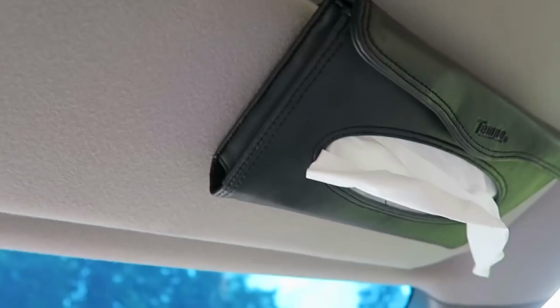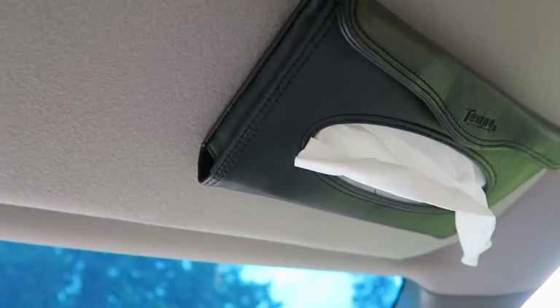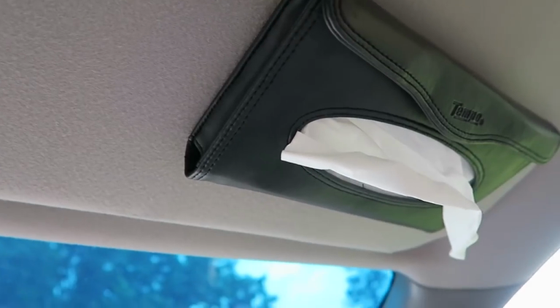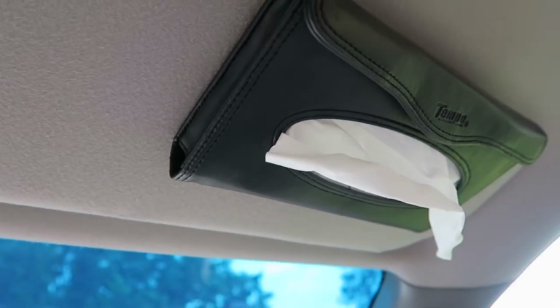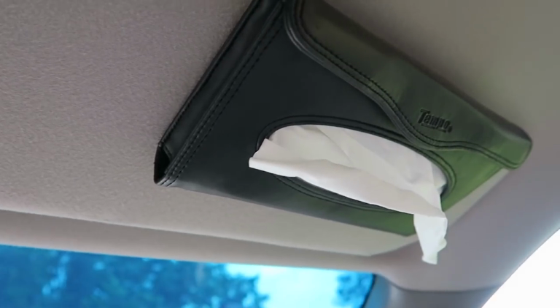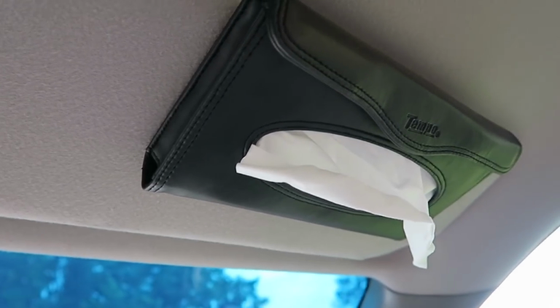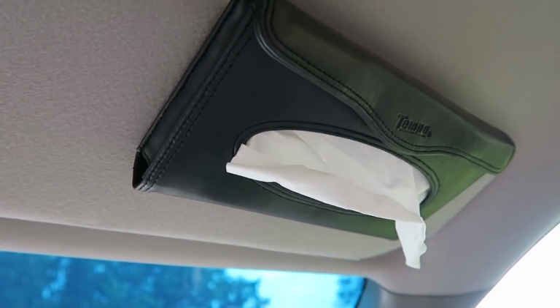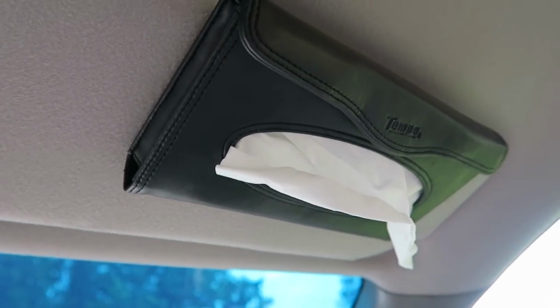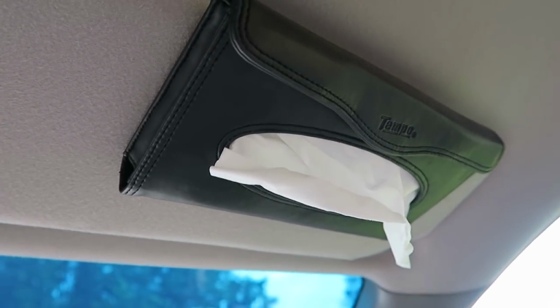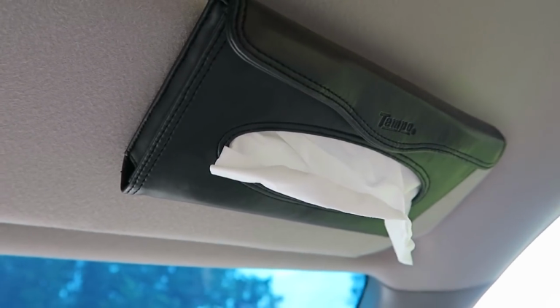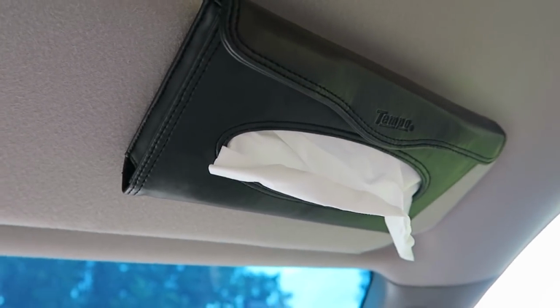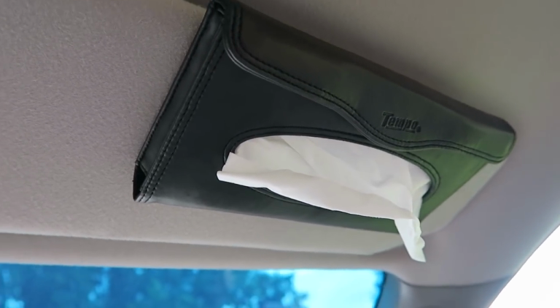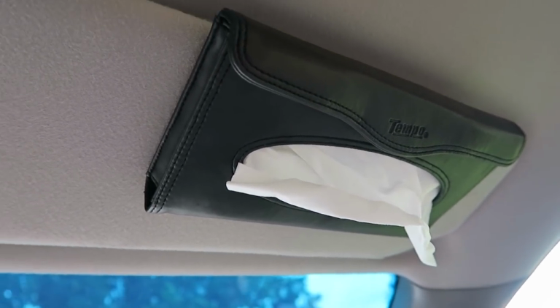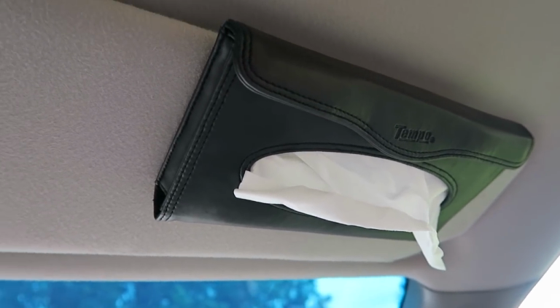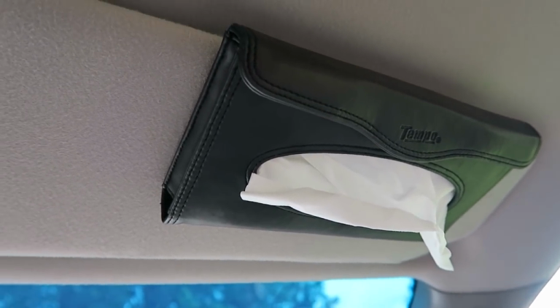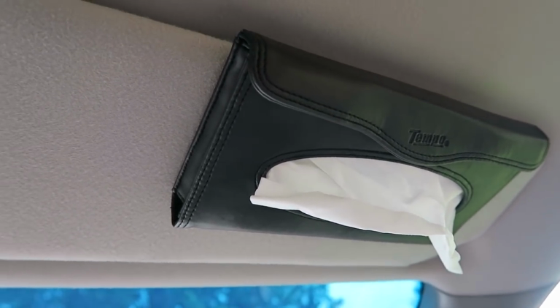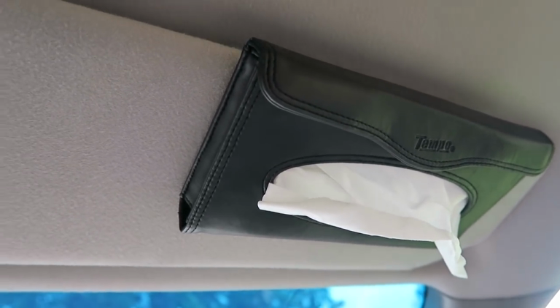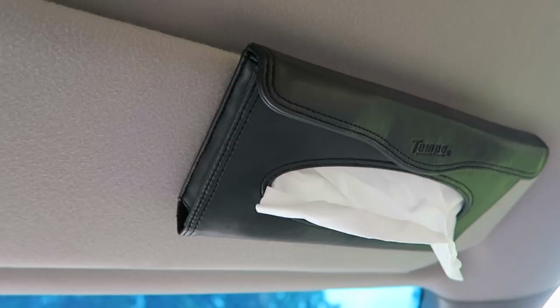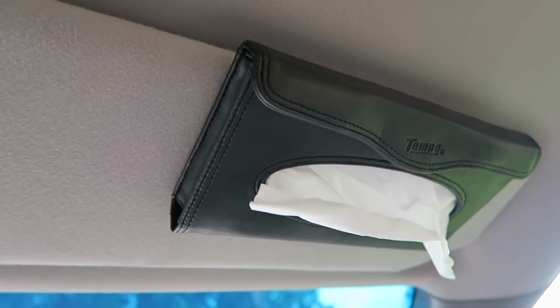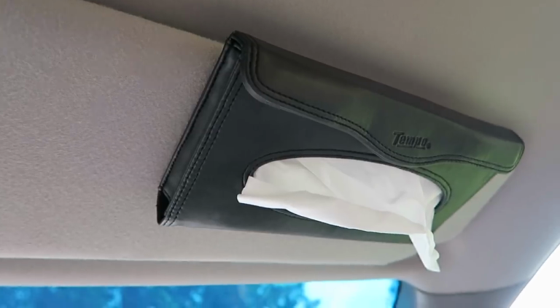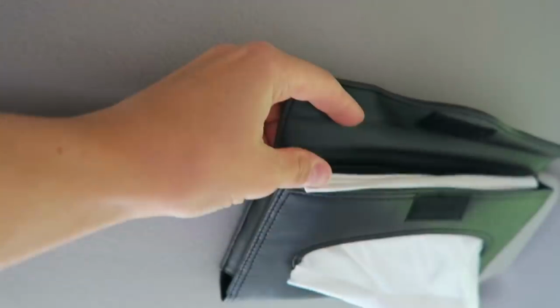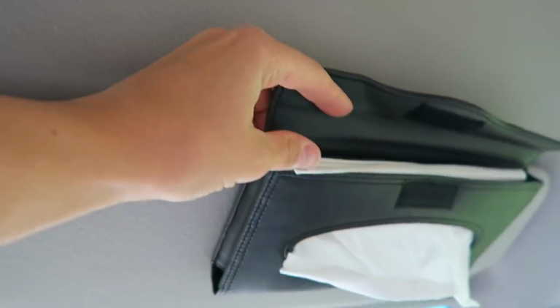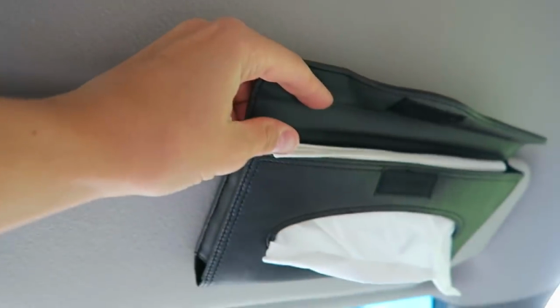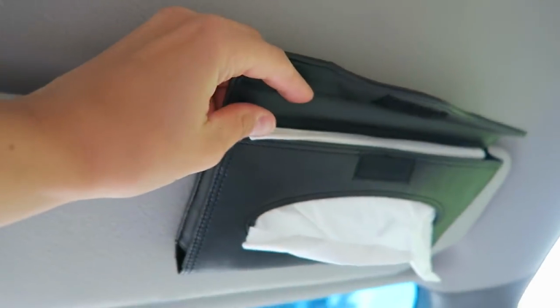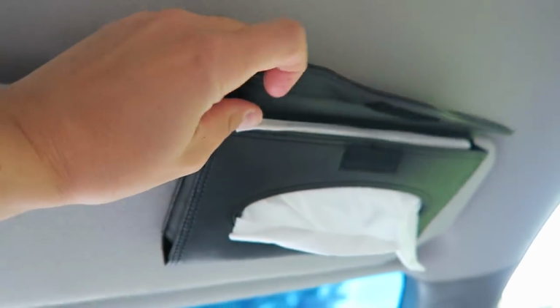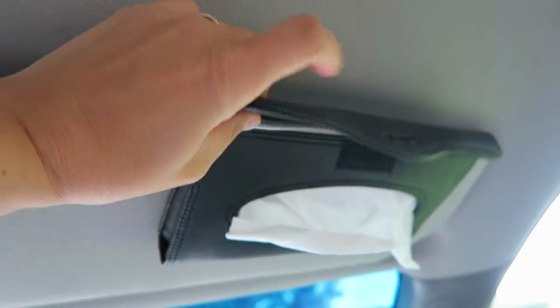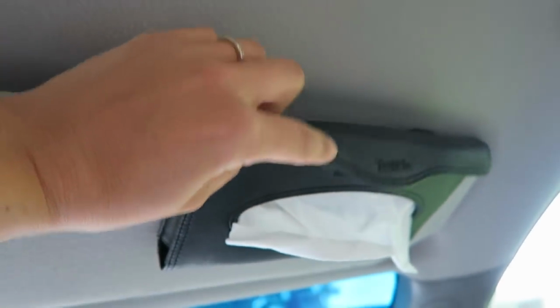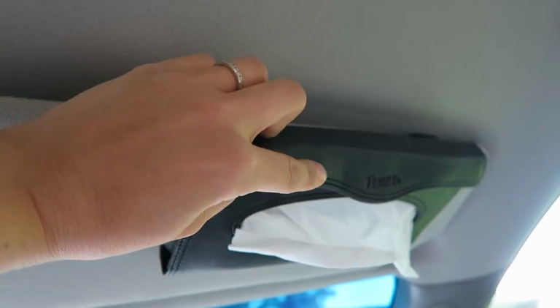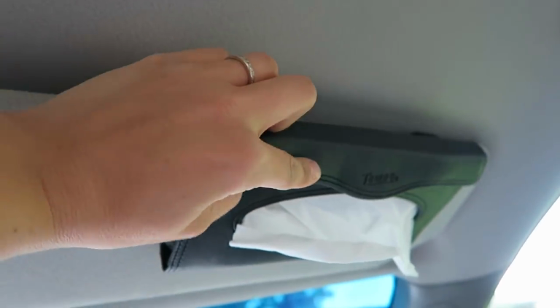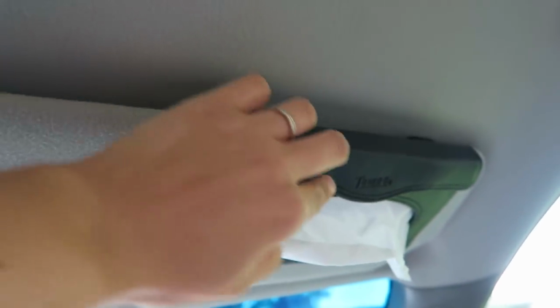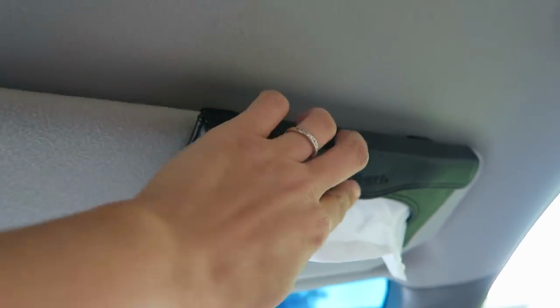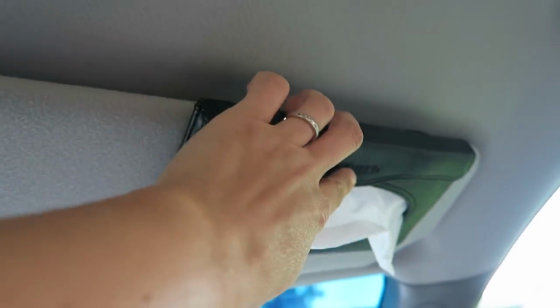On the passenger side visor, we keep tissues and a Dollar Tree organizer that's really easy to refill without having to remove.